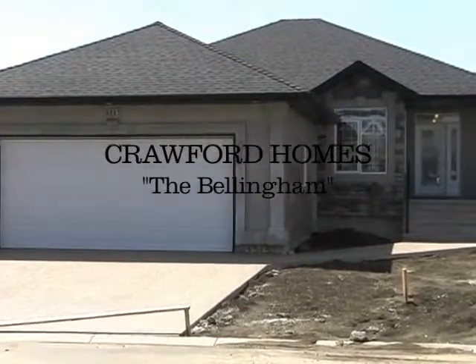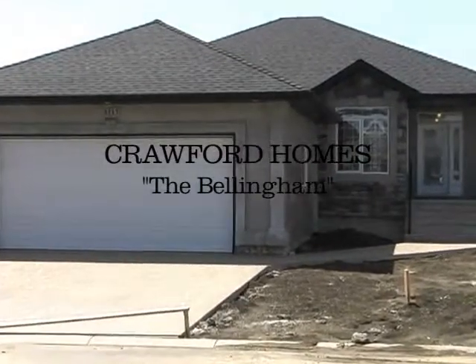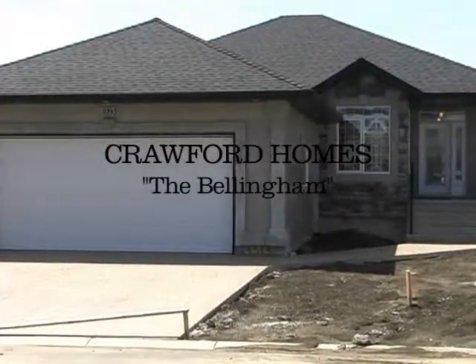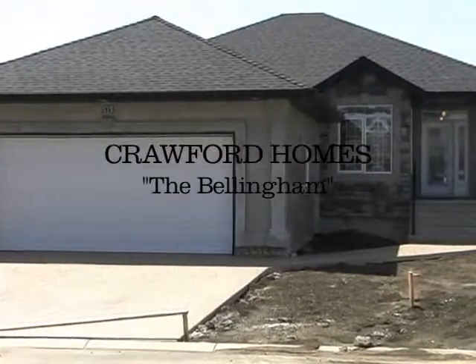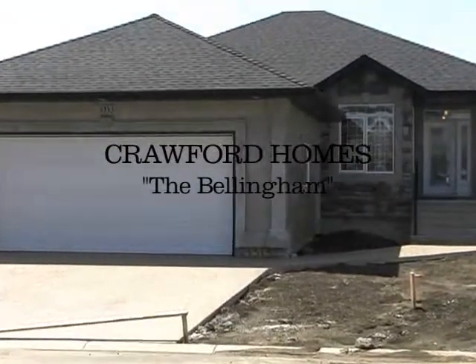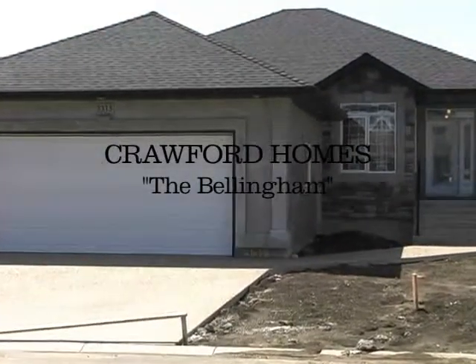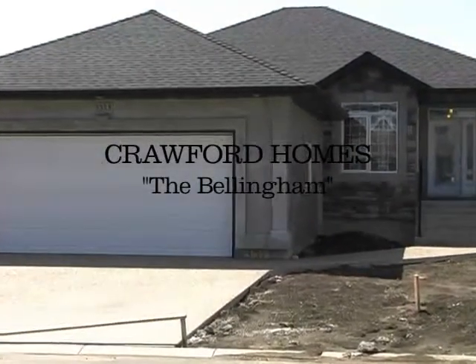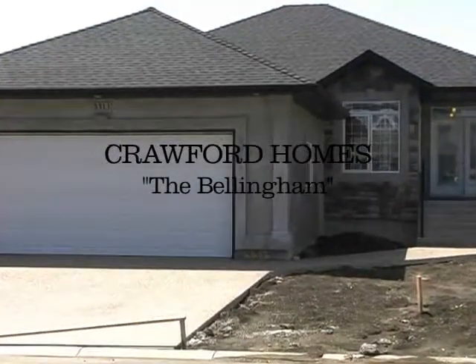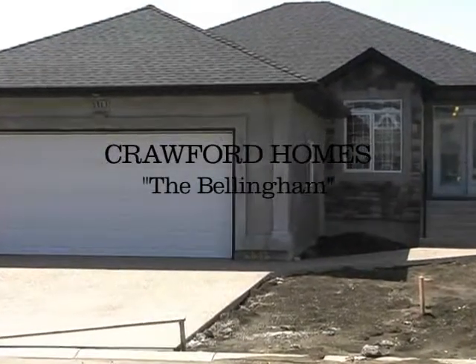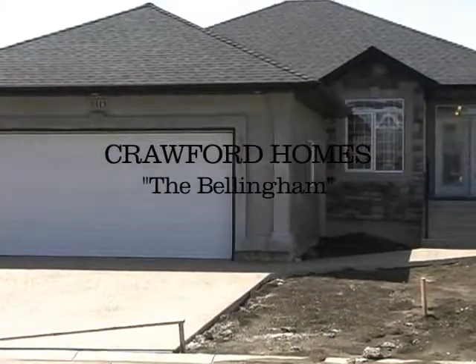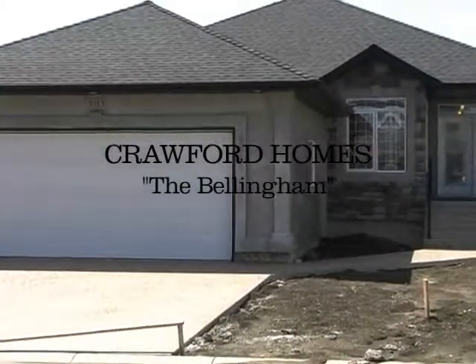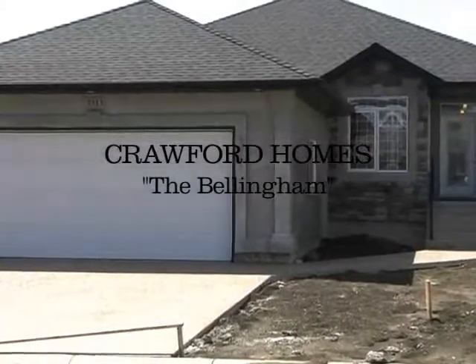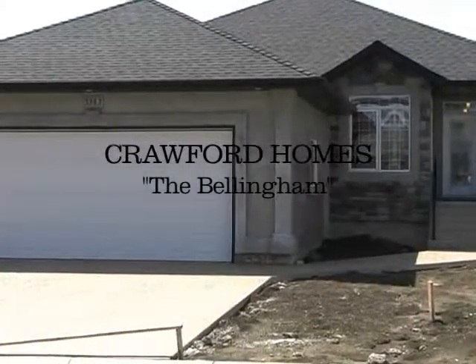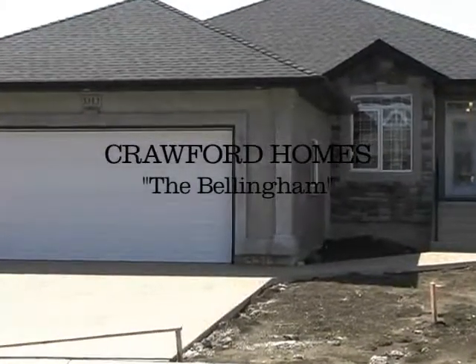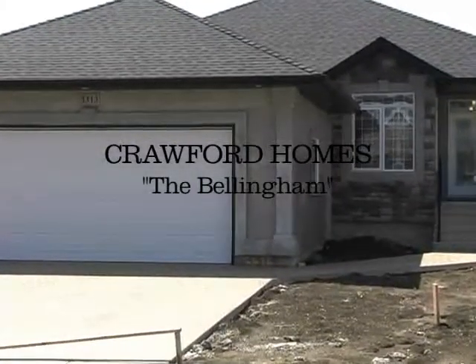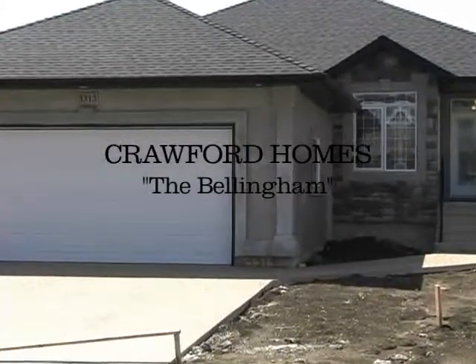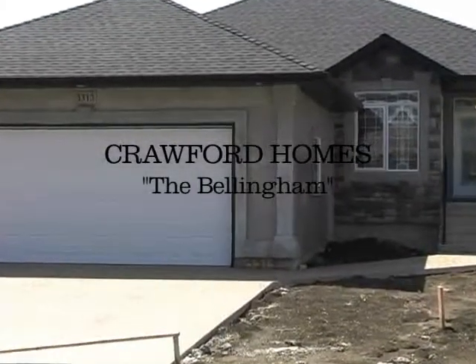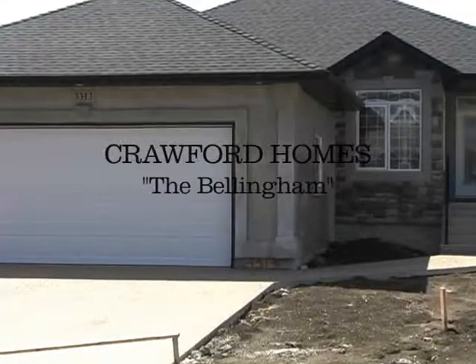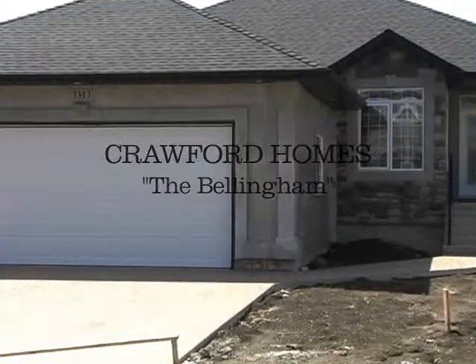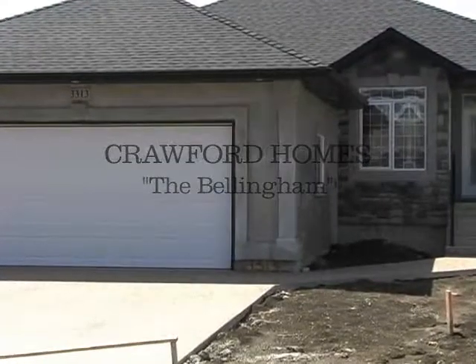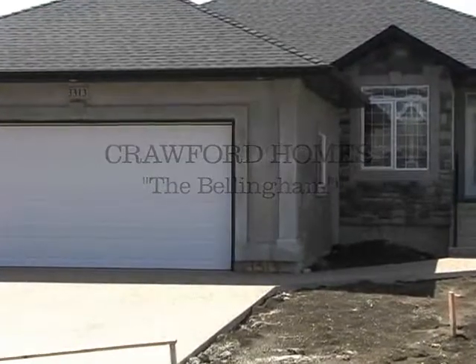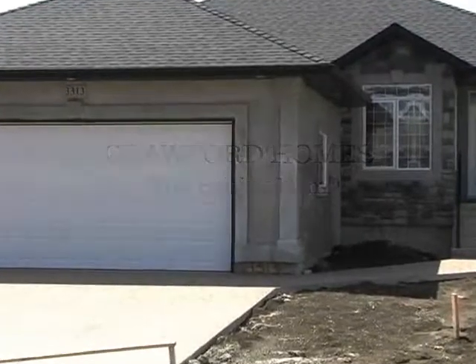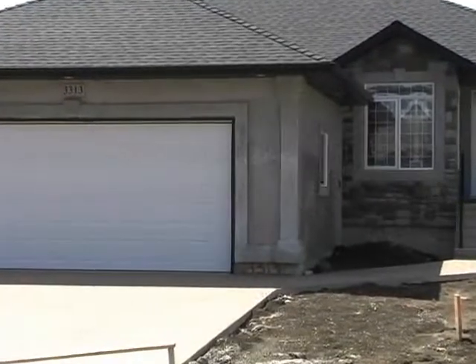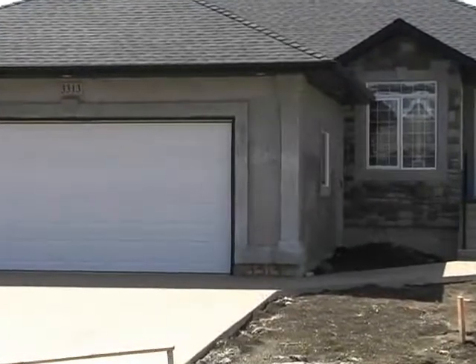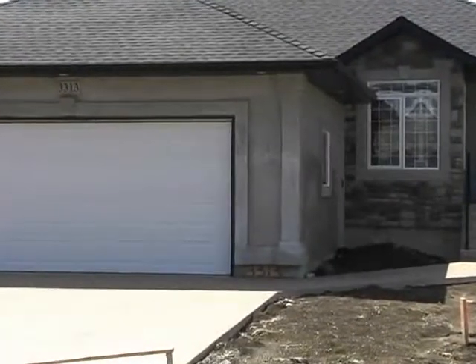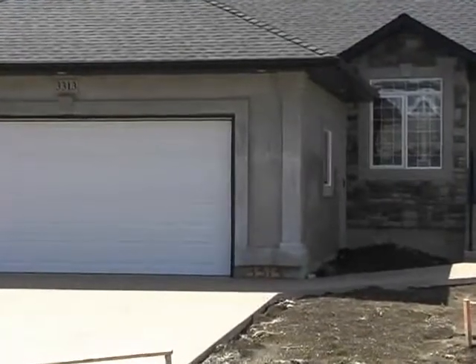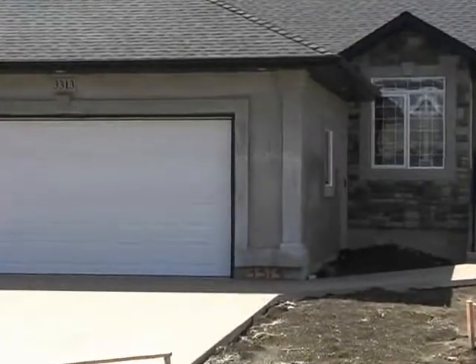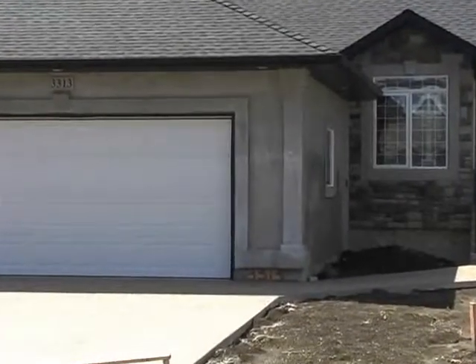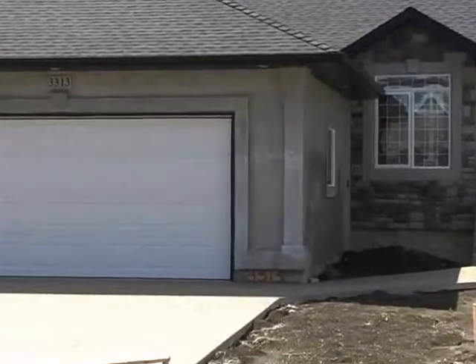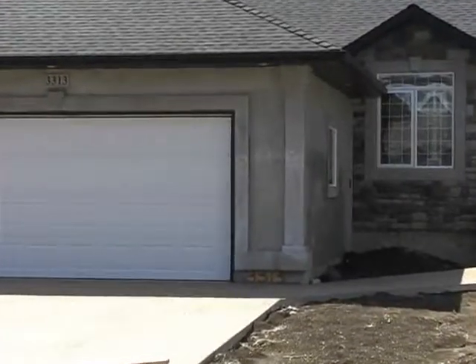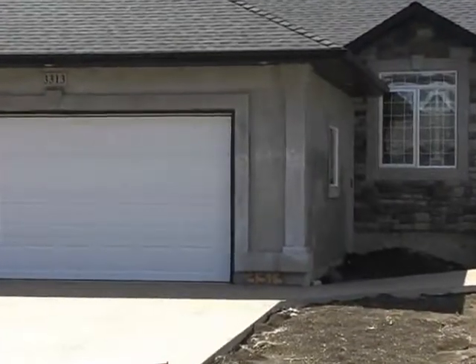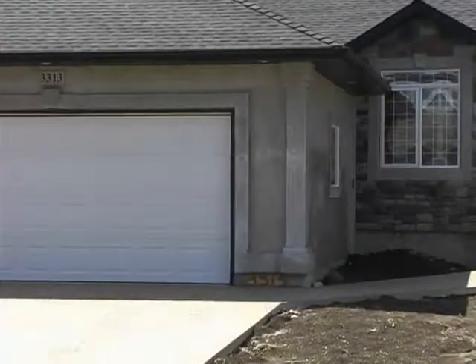This Bellingham show home is a 1,682 square foot two-bedroom bungalow located in the Greenzog Gardener.